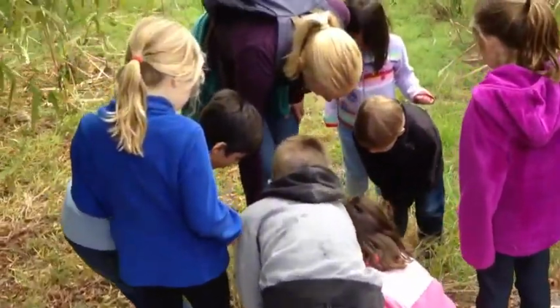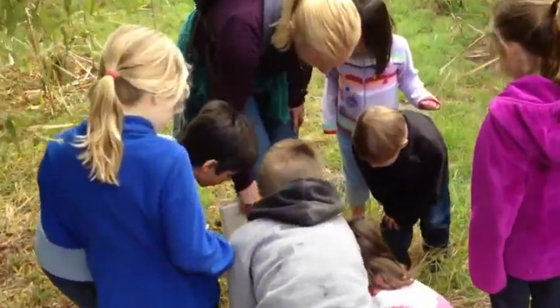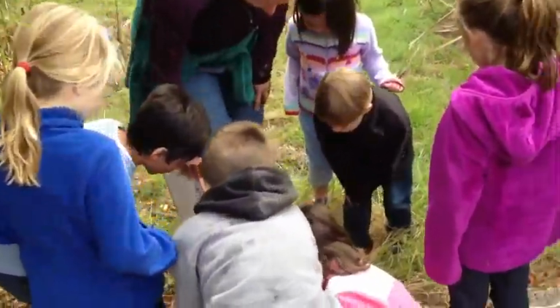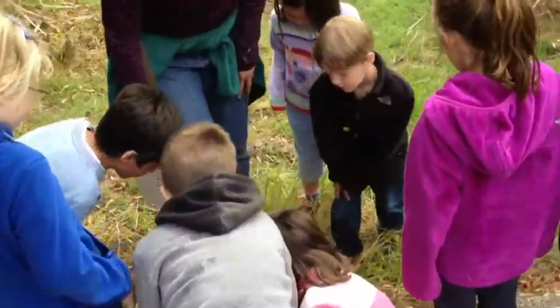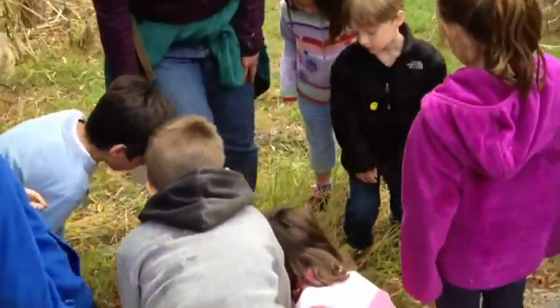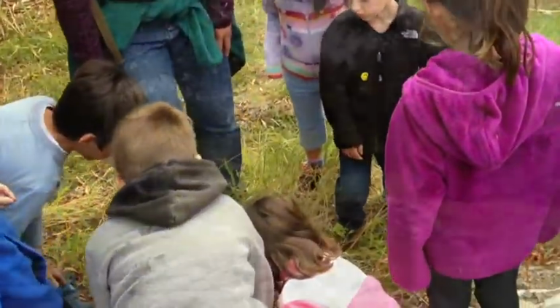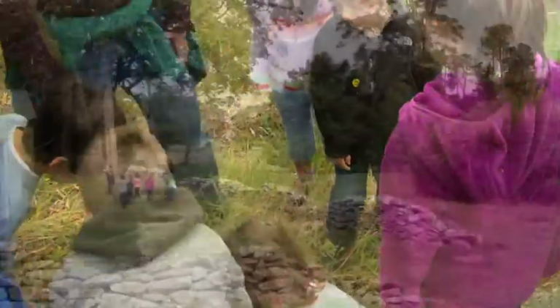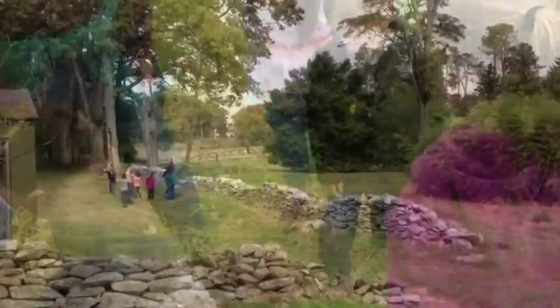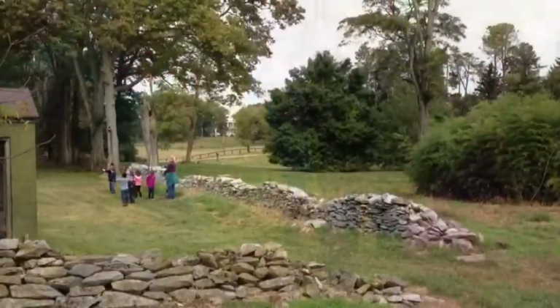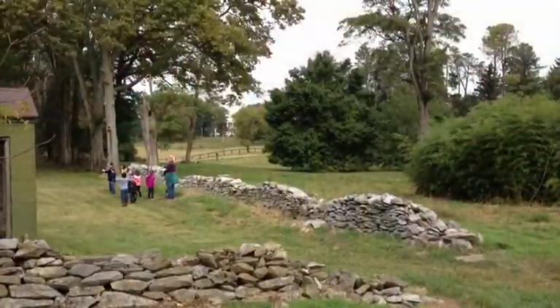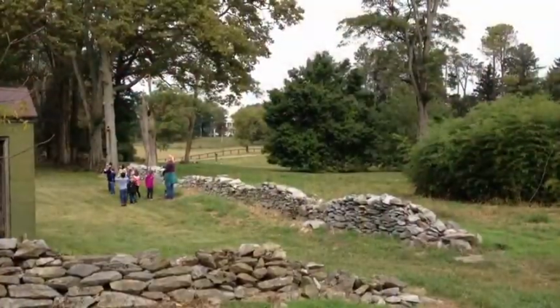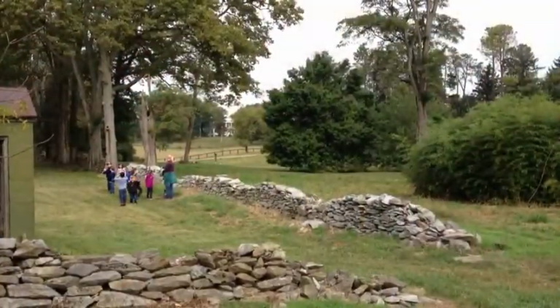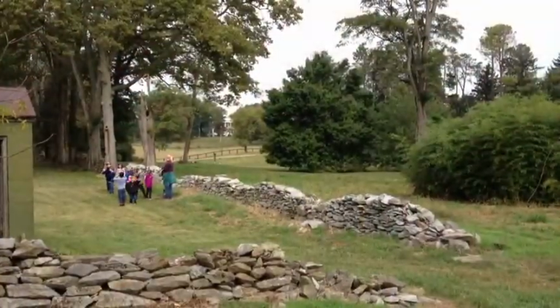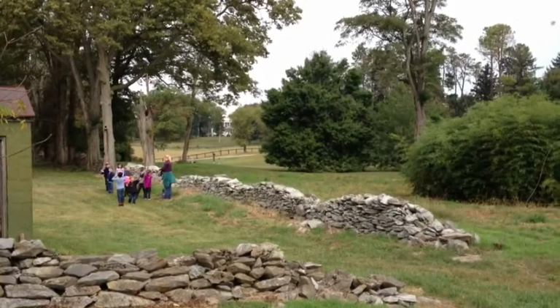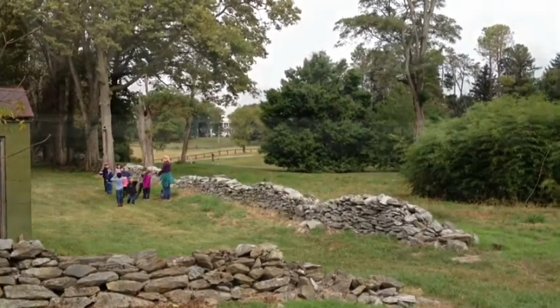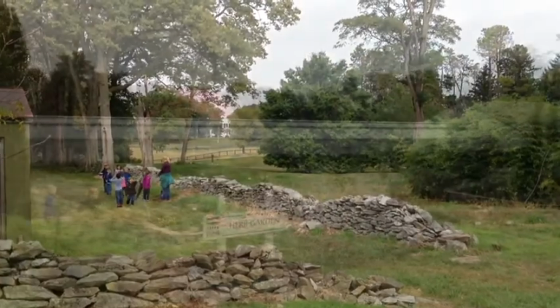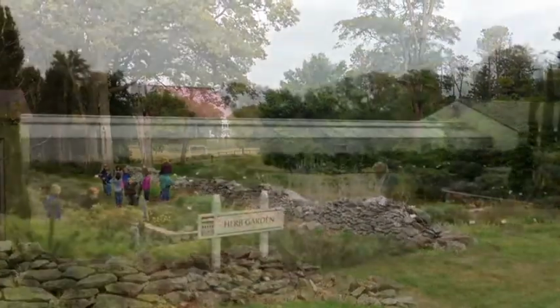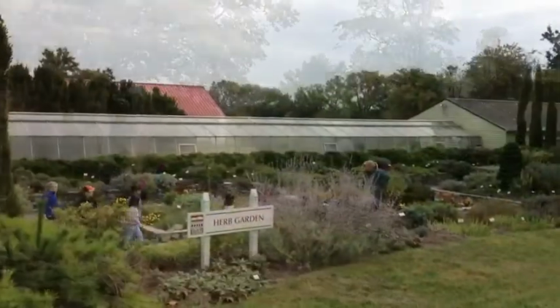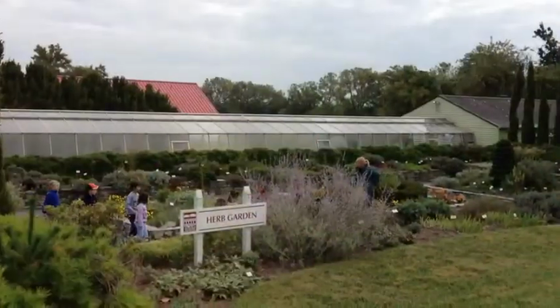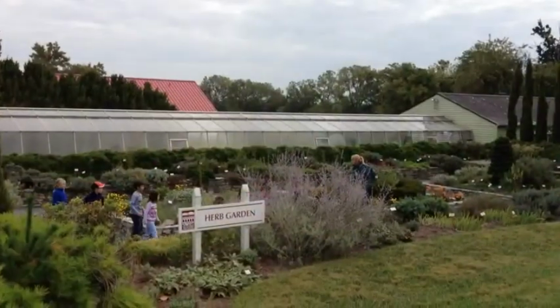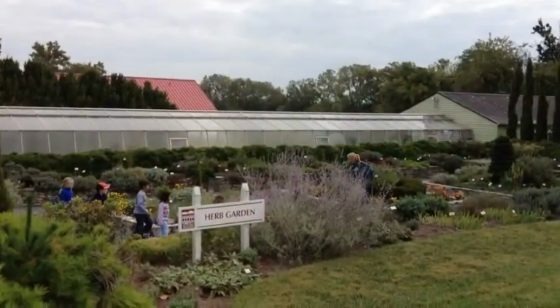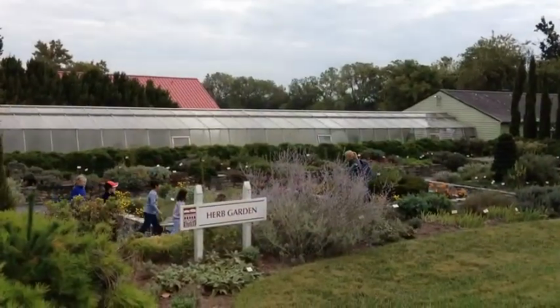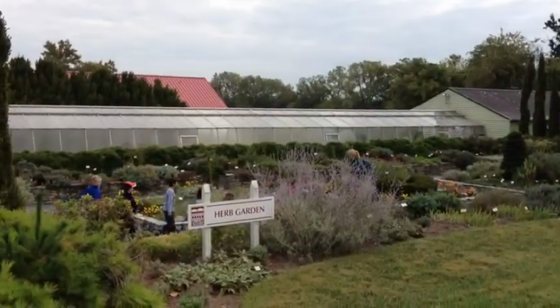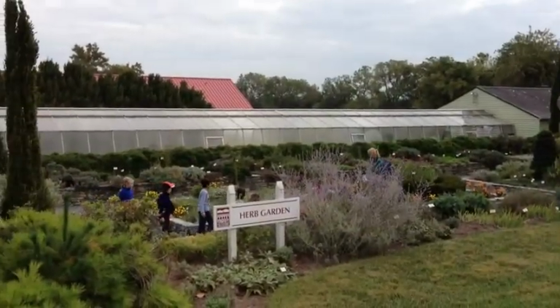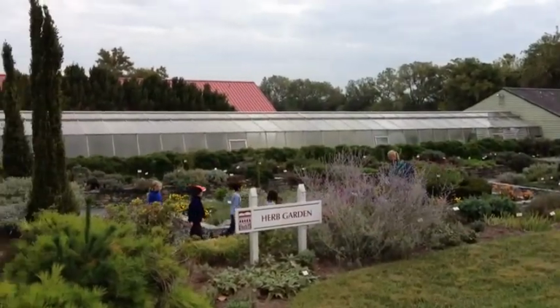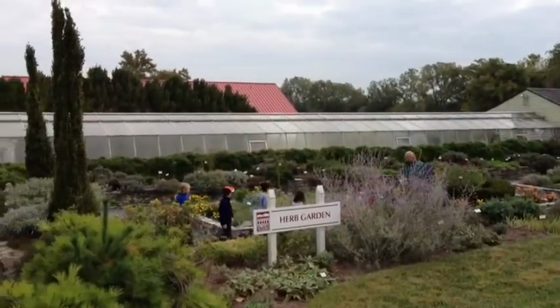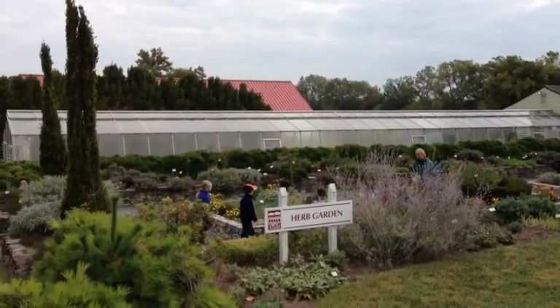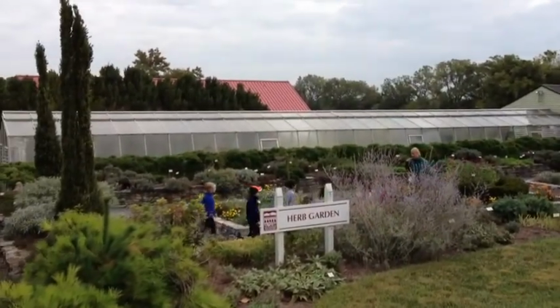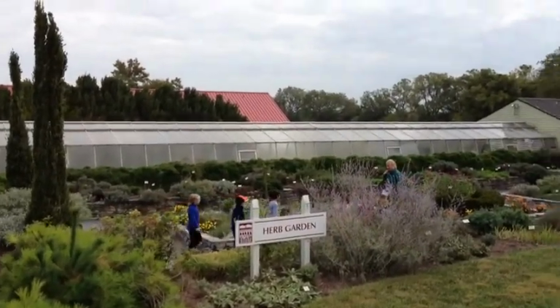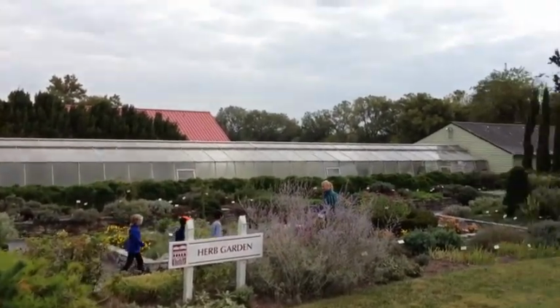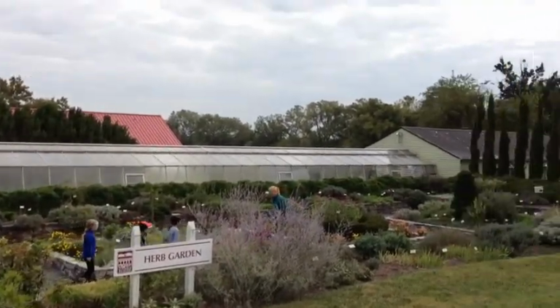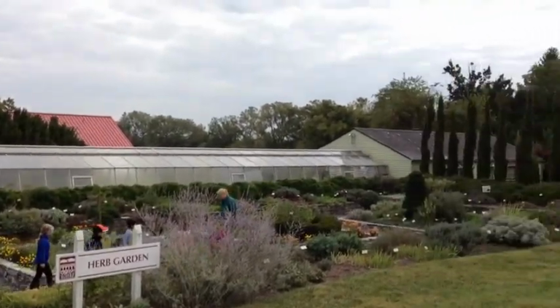We looked for other creatures that live among the rock walls and all around Blandi Farm. And we touched, smelled, and viewed herbs in the herb garden.